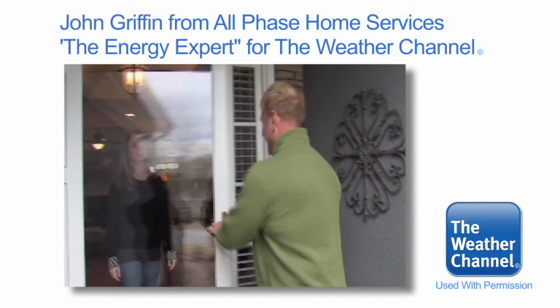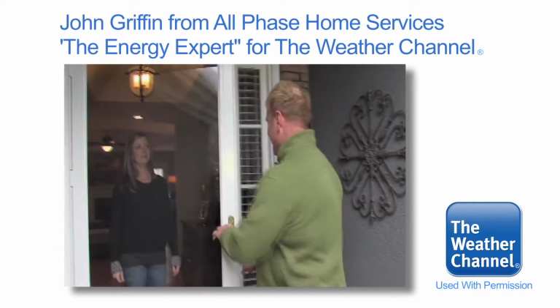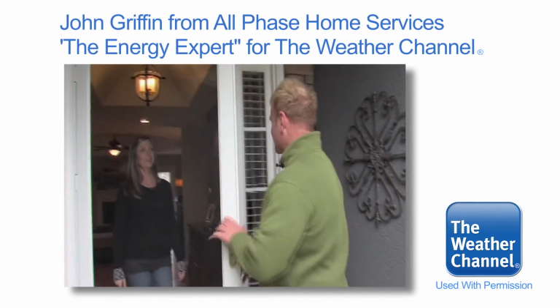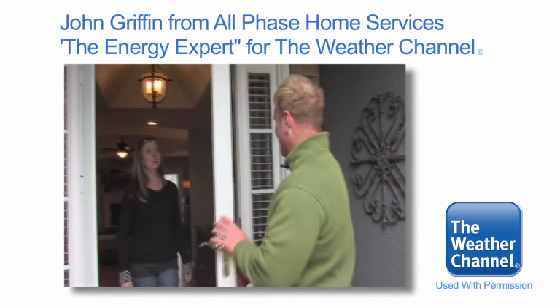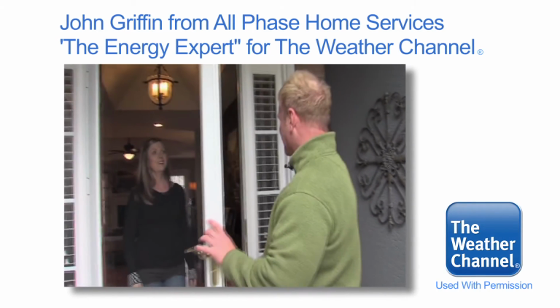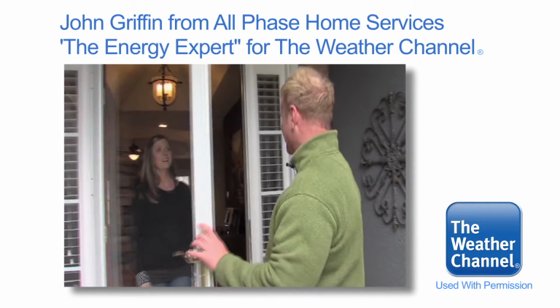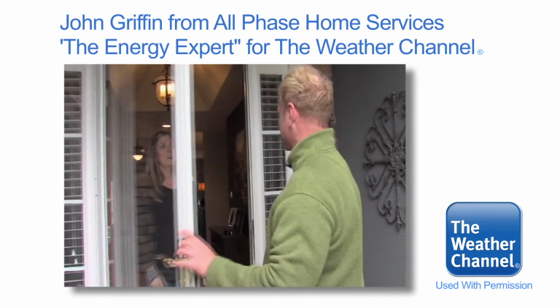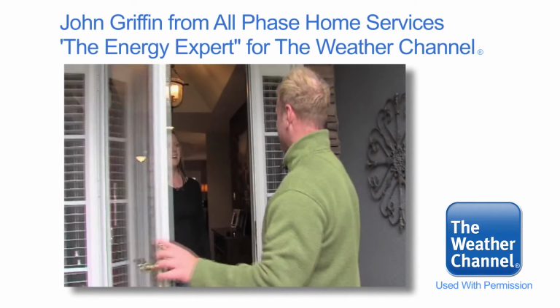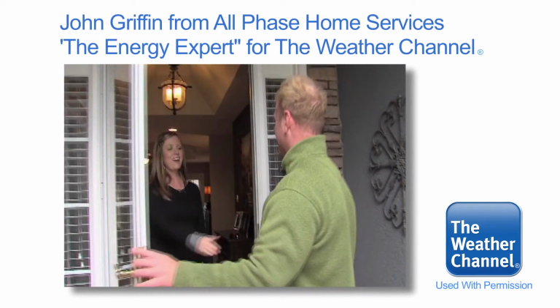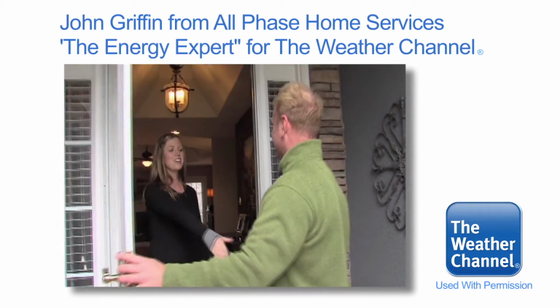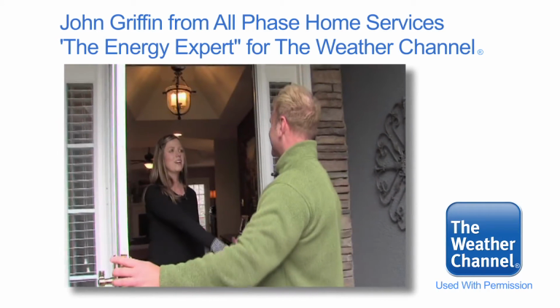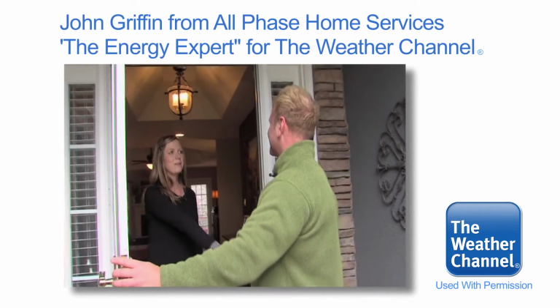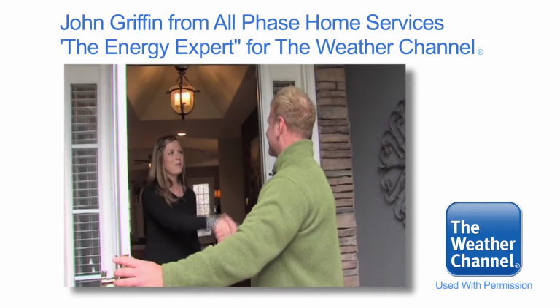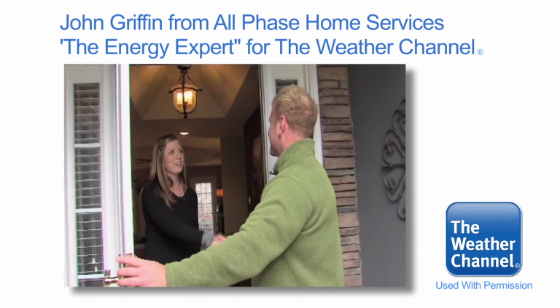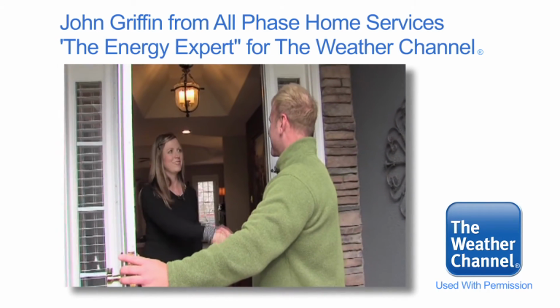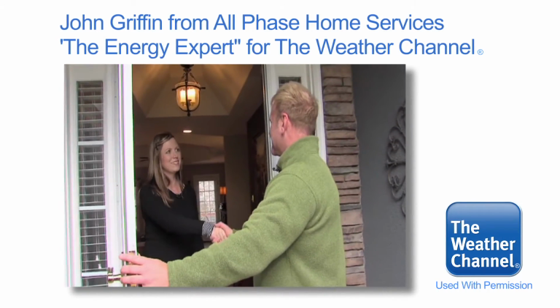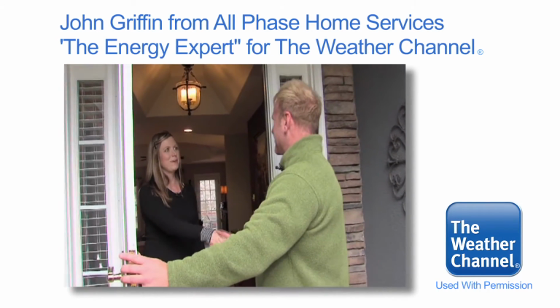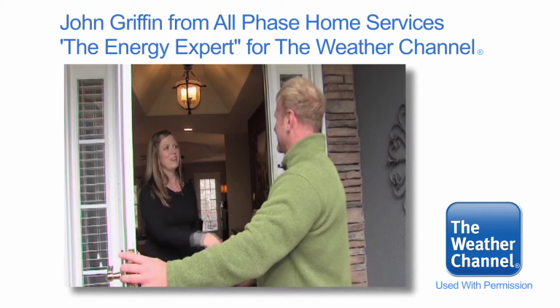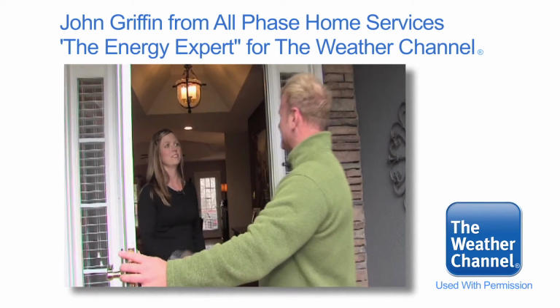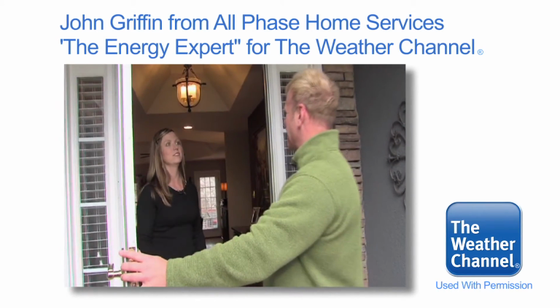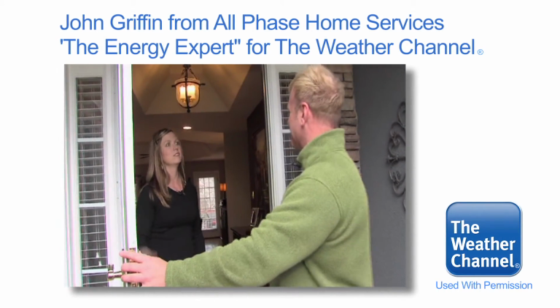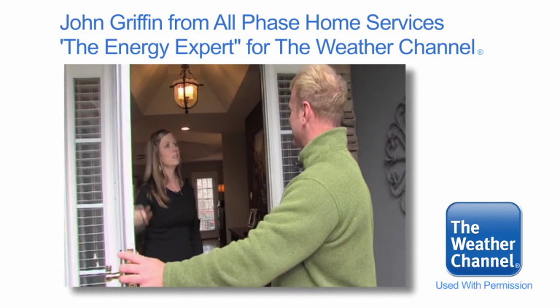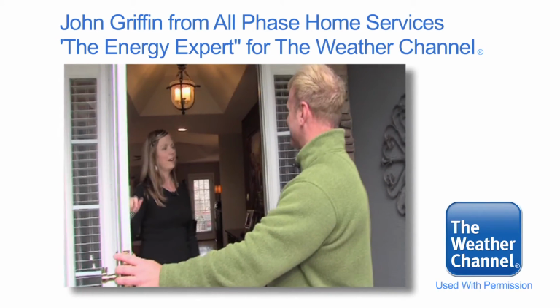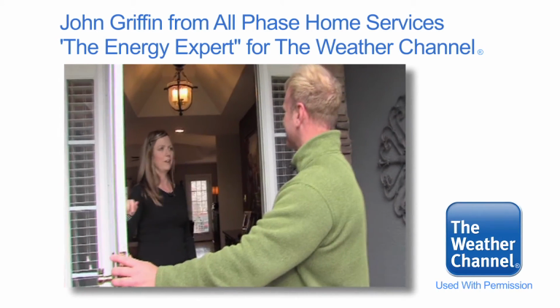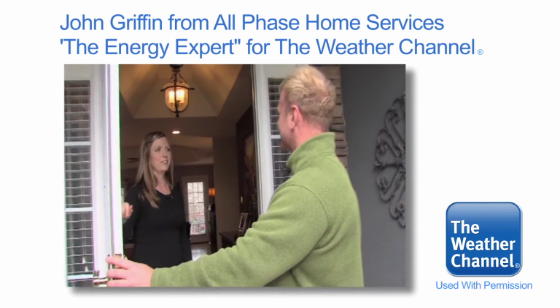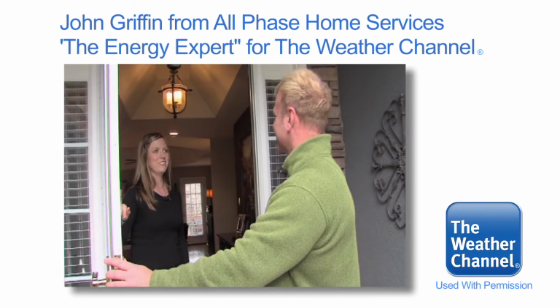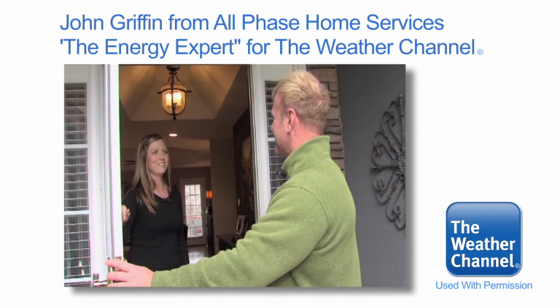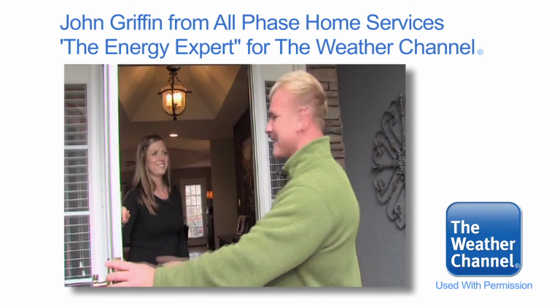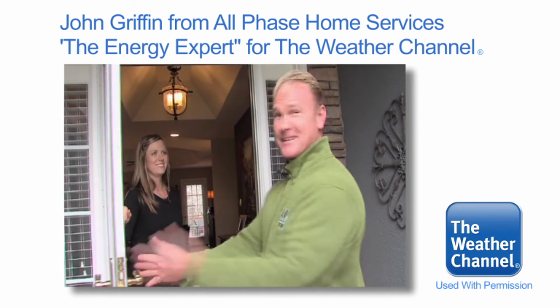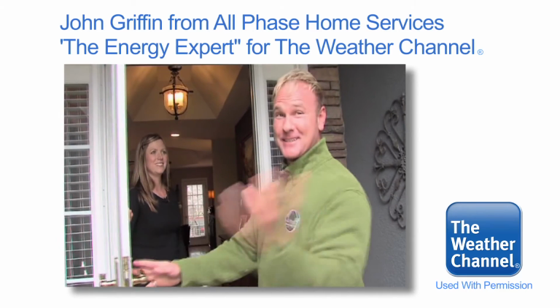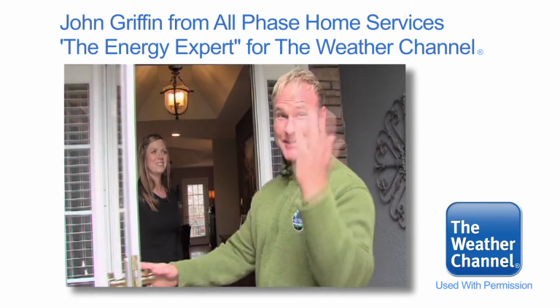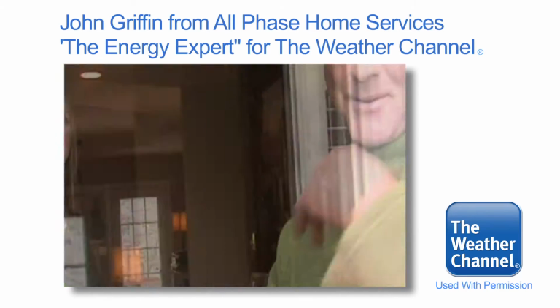Hey, I'm John, your energy expert. Hi John, I'm Amber. Nice to meet you. You ready to get your home in the green zone? I would love to. Let's do it.